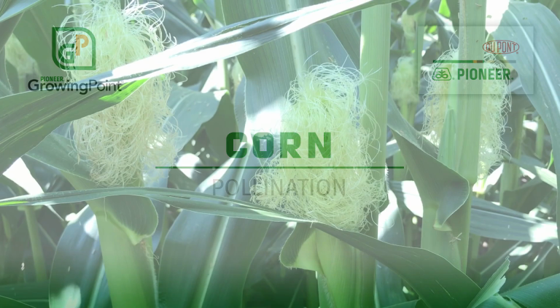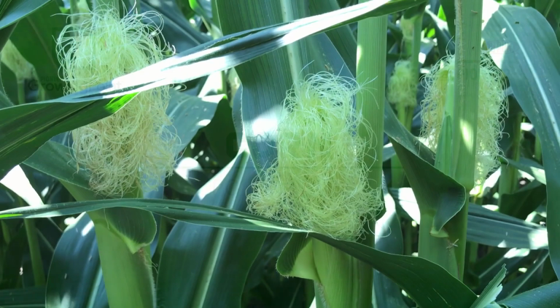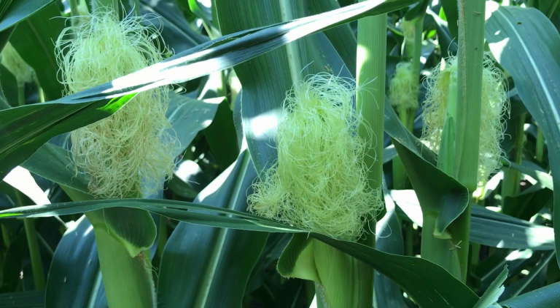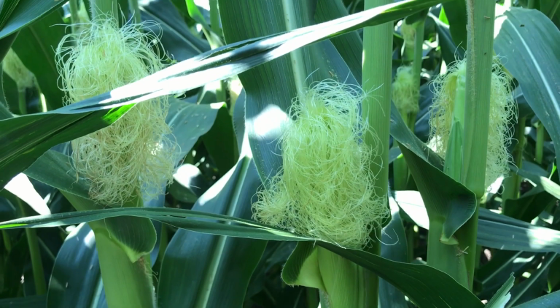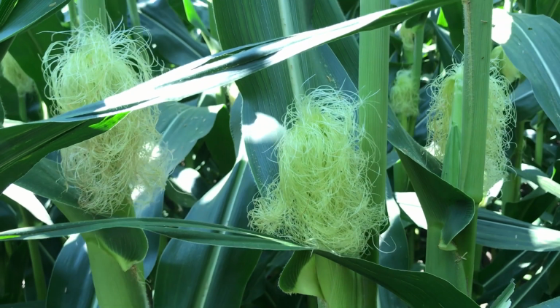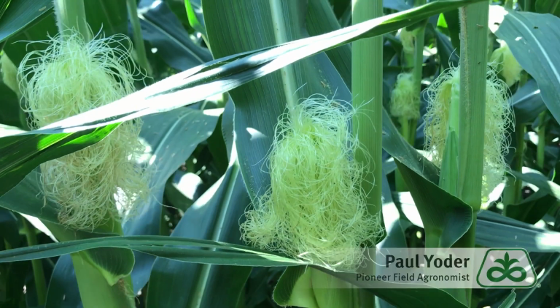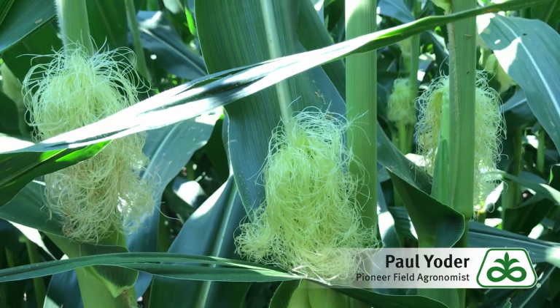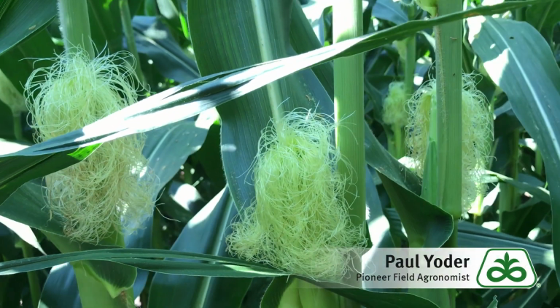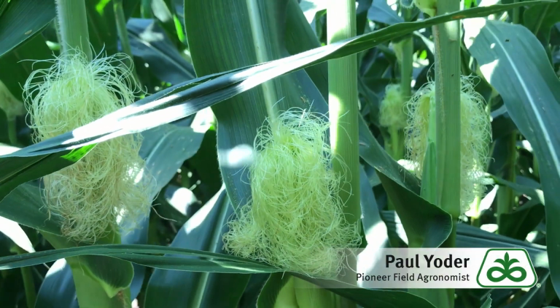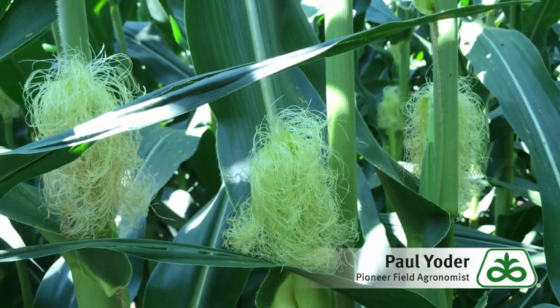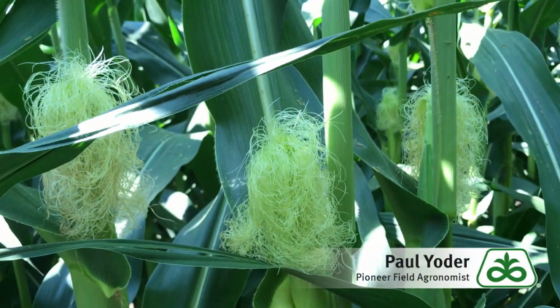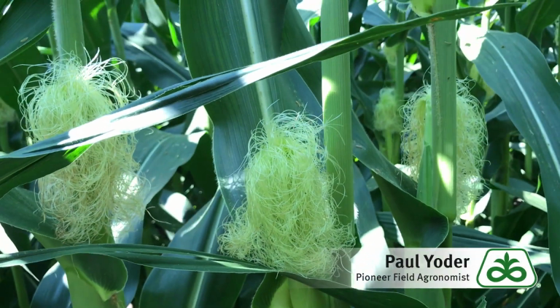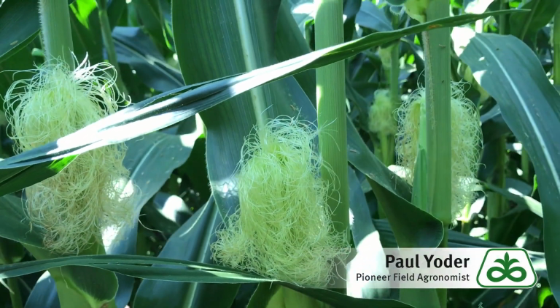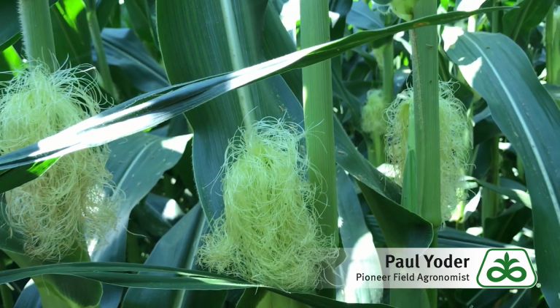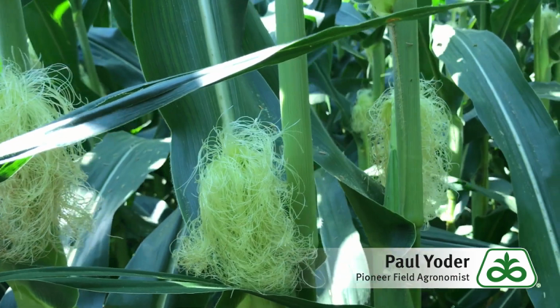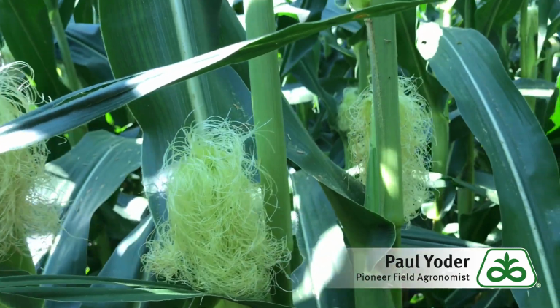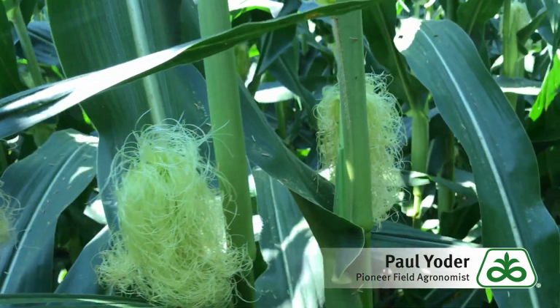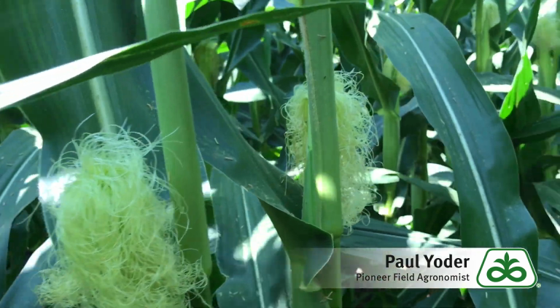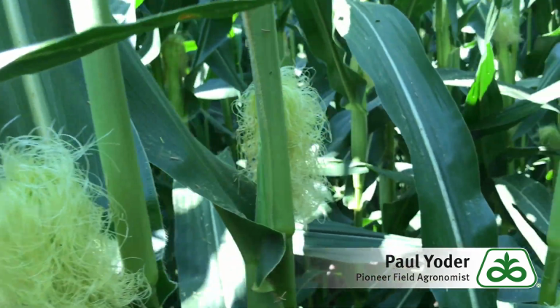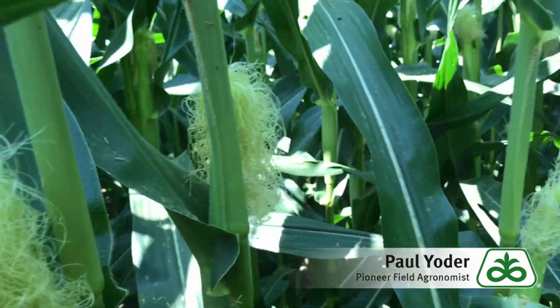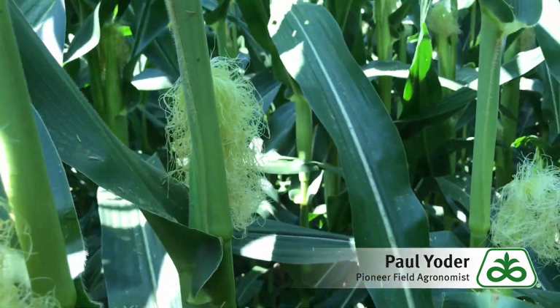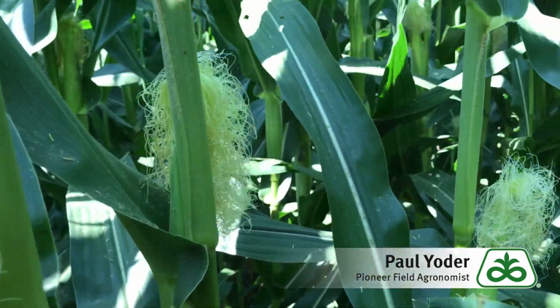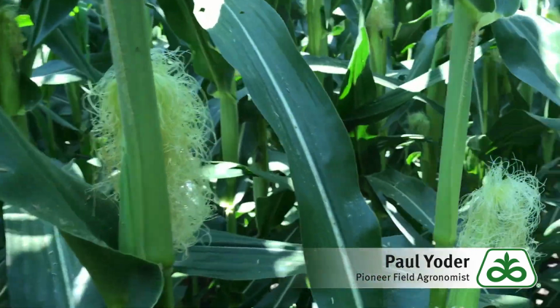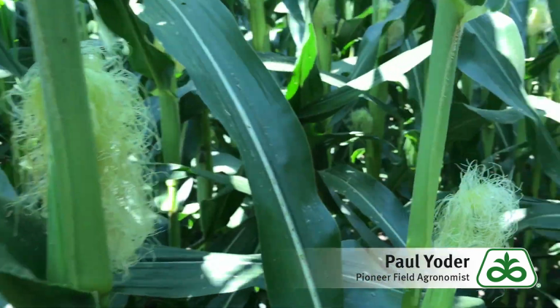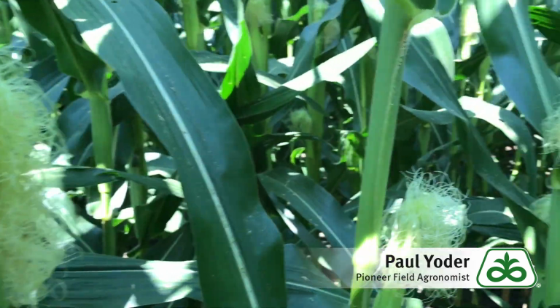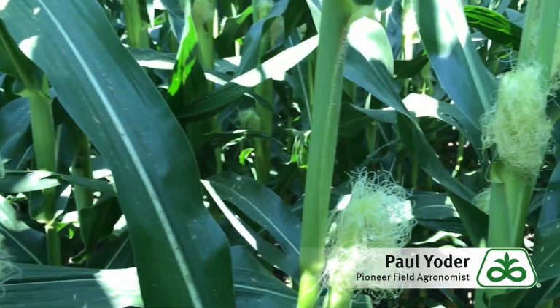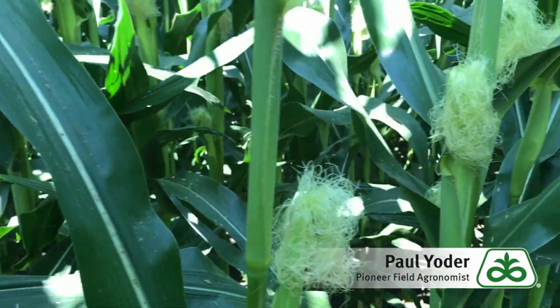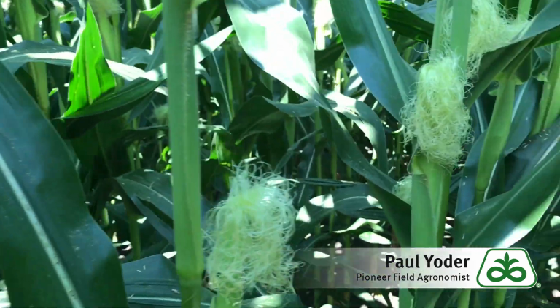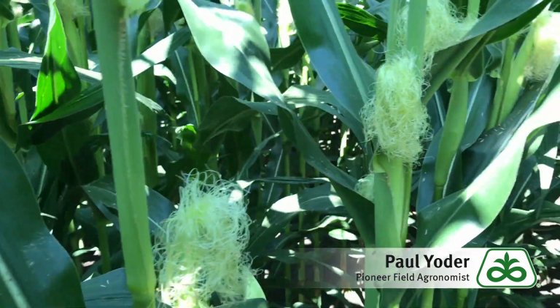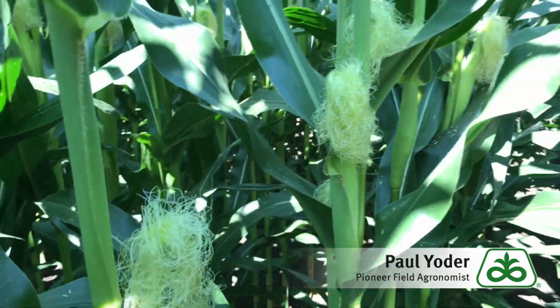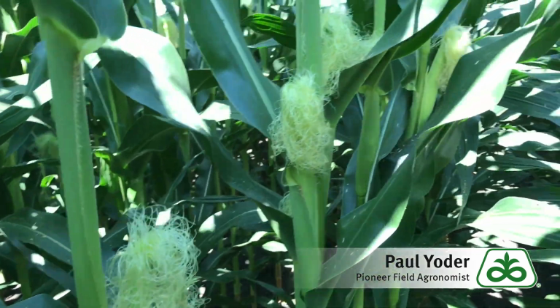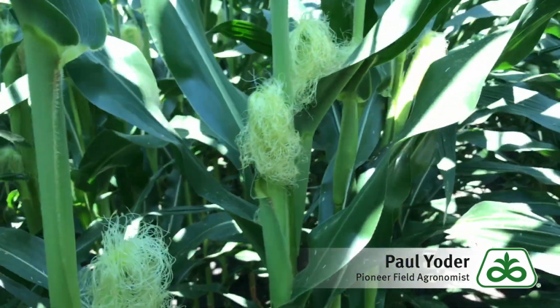Hello, this is Paul Yoder, field agronomist for Pioneer. Today I want to talk with you about ear development and the pollination process that our cornfields are currently going through.